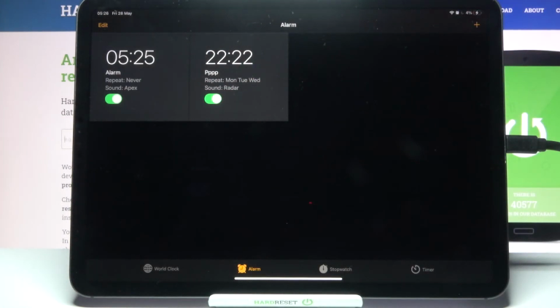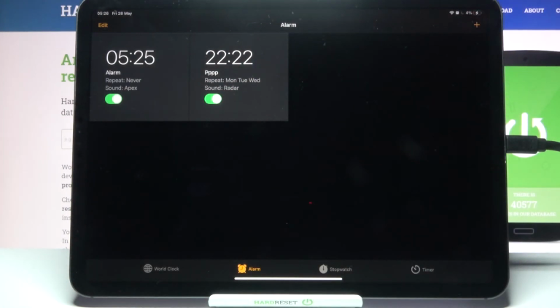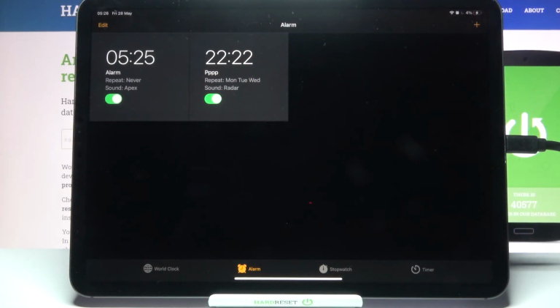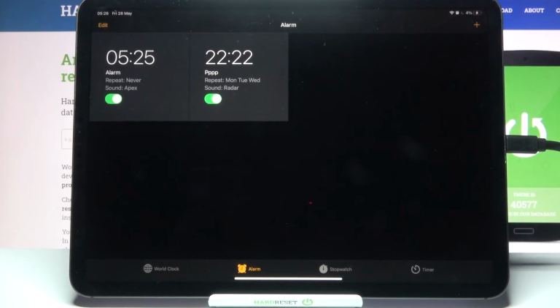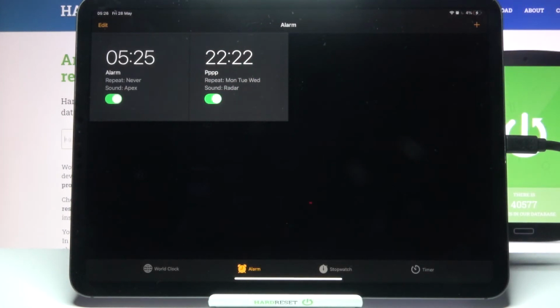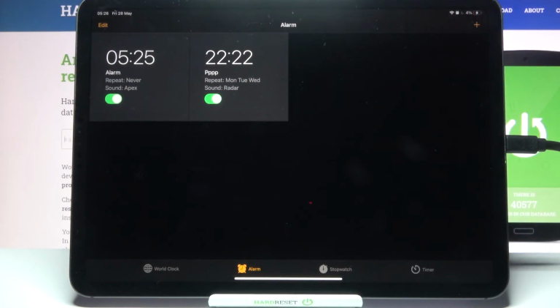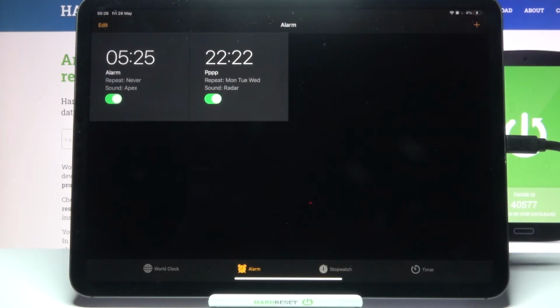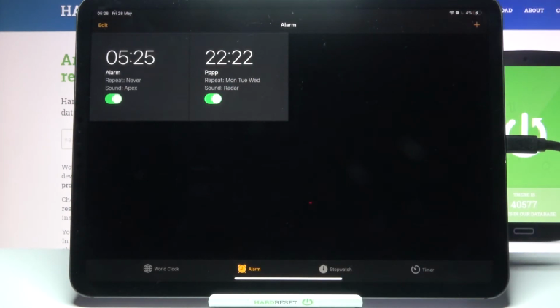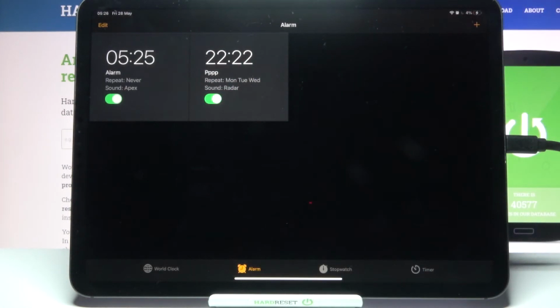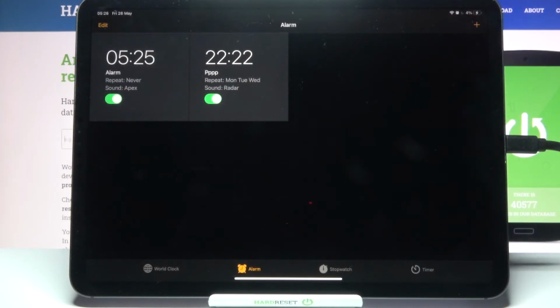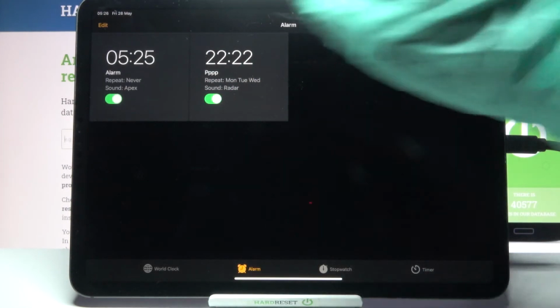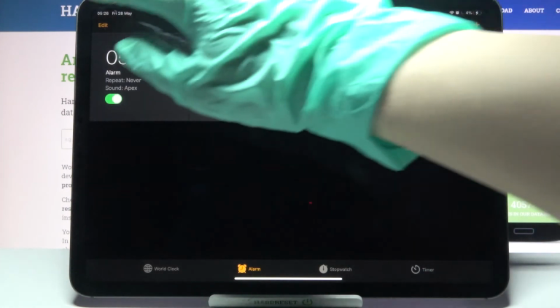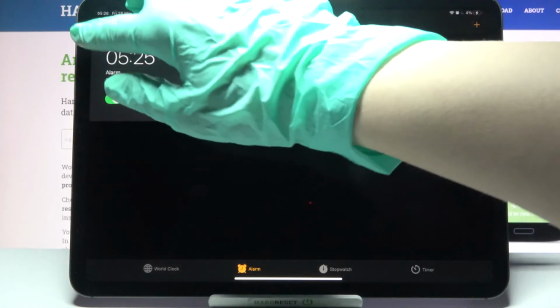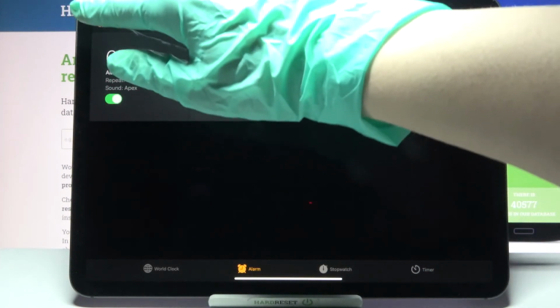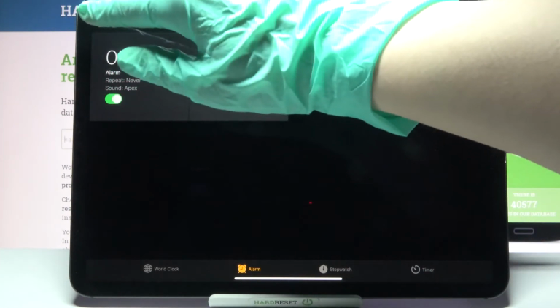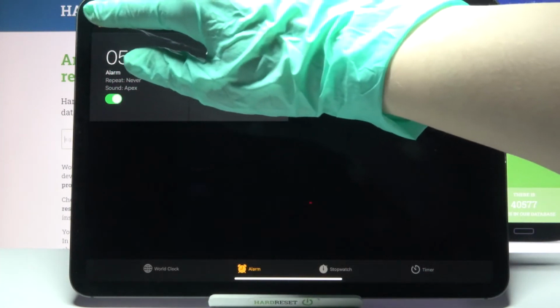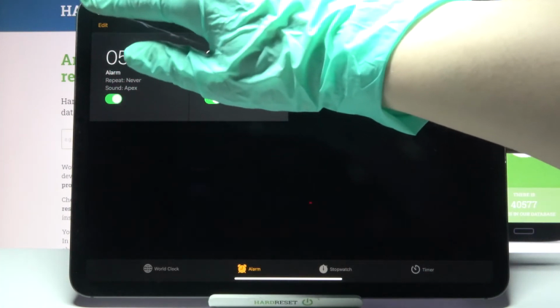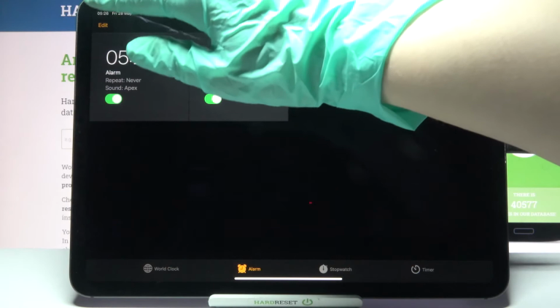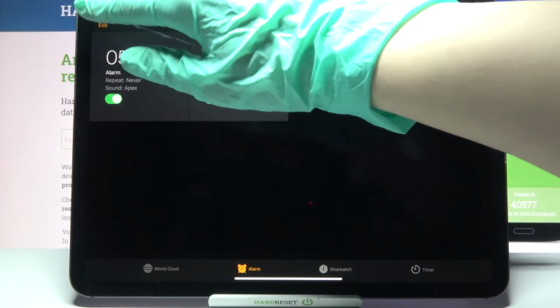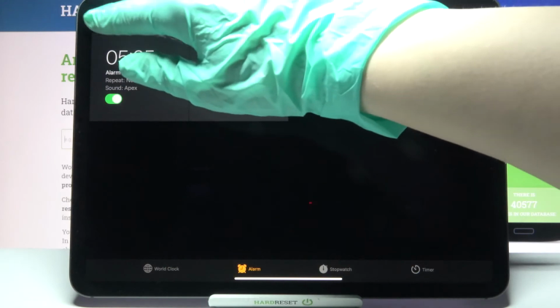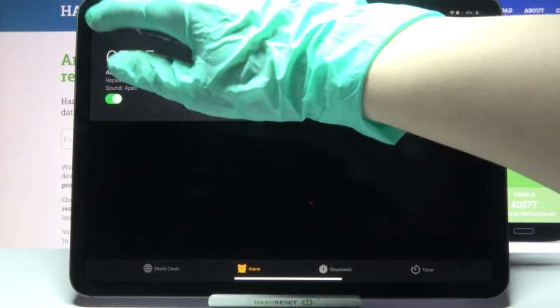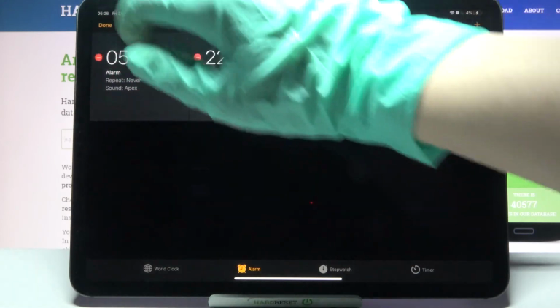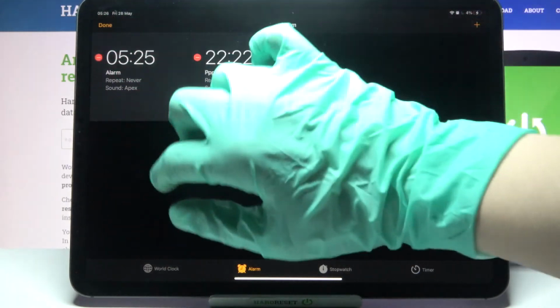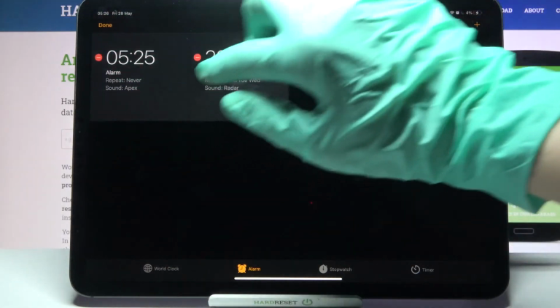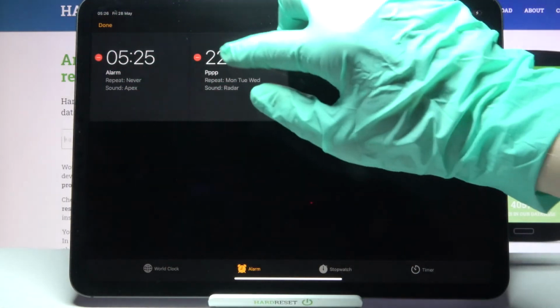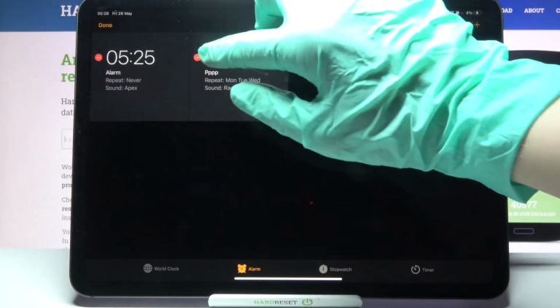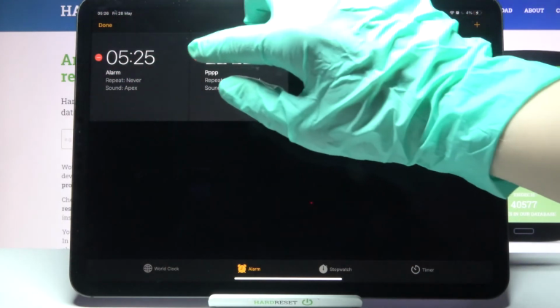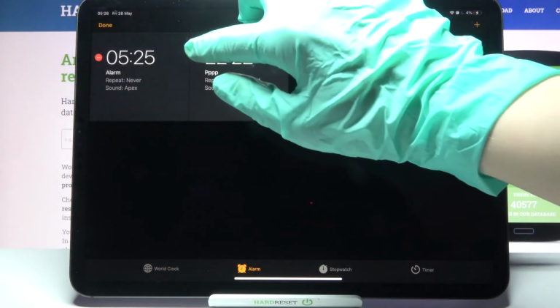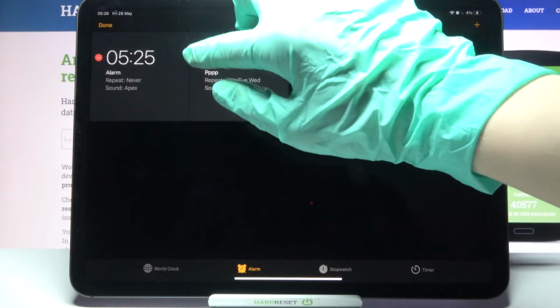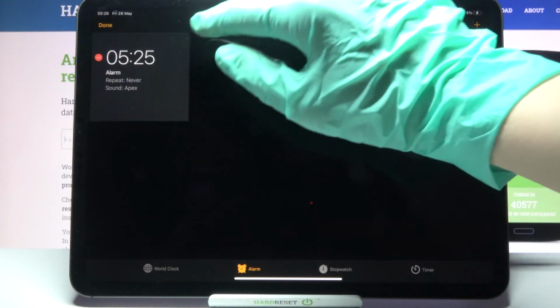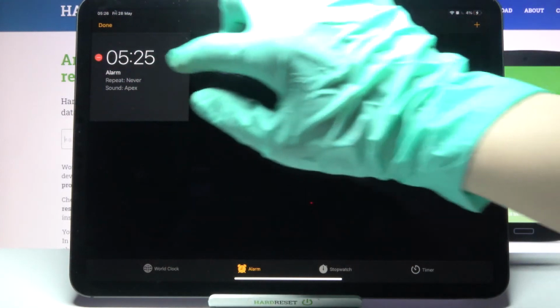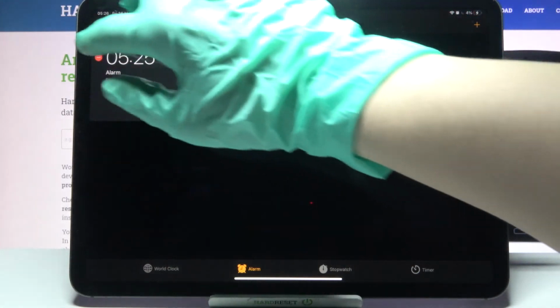If you want to delete your alarm completely, click on Edit at the top left corner and tap on the red icon.